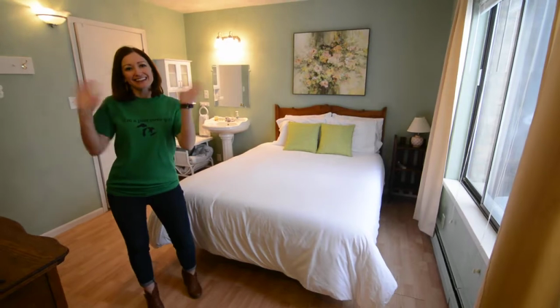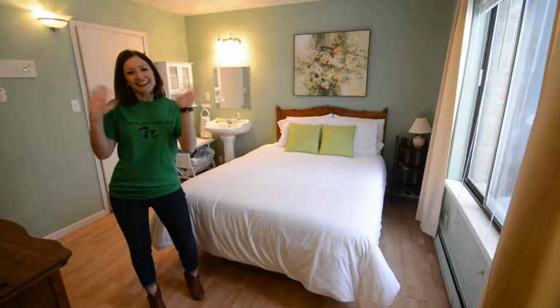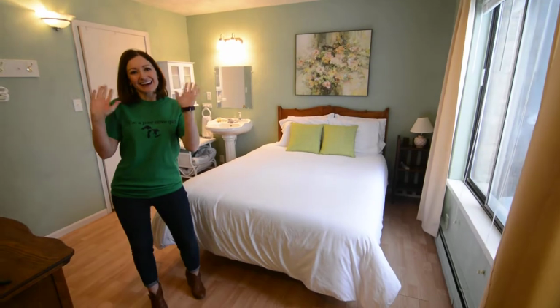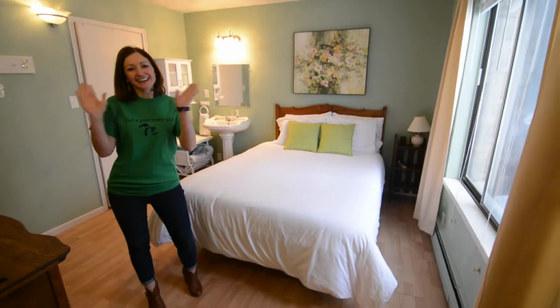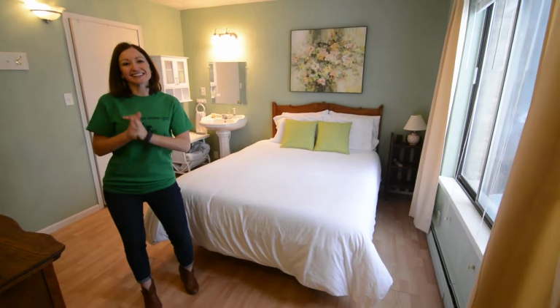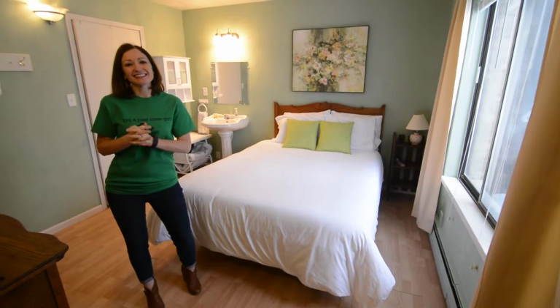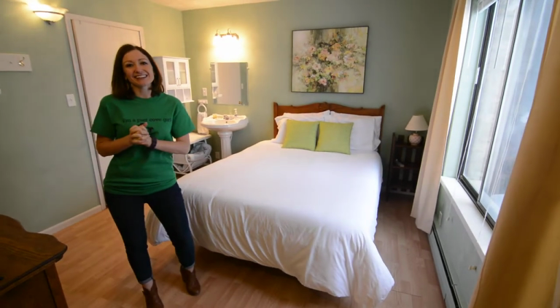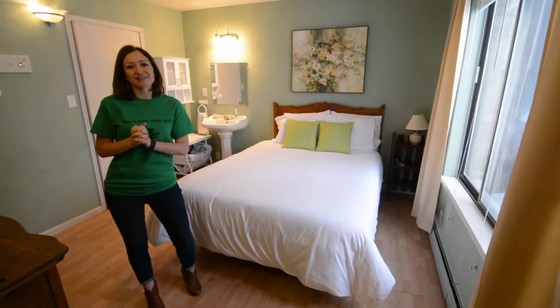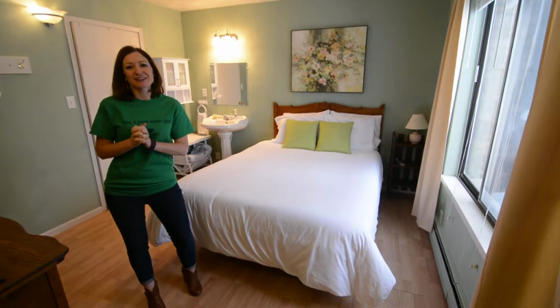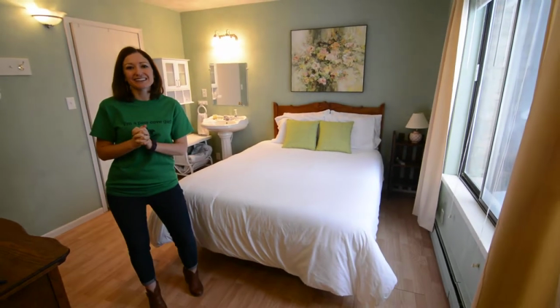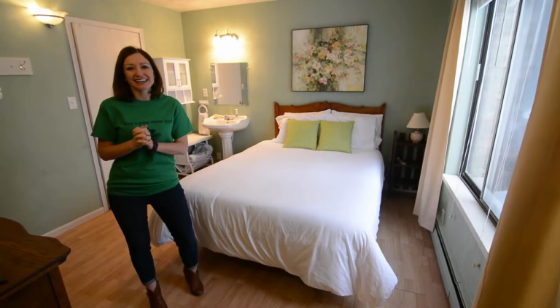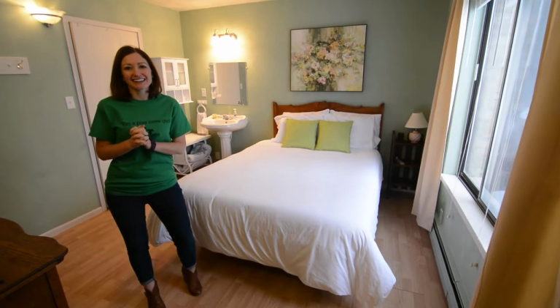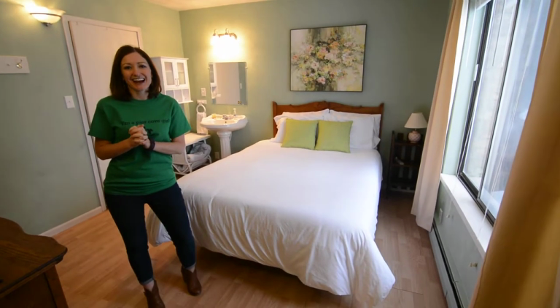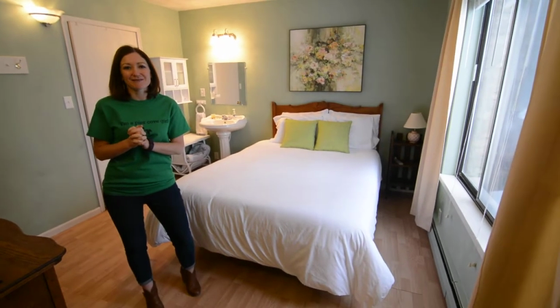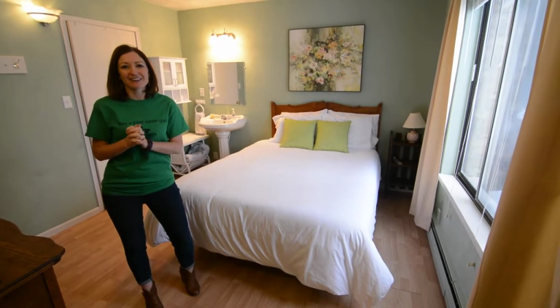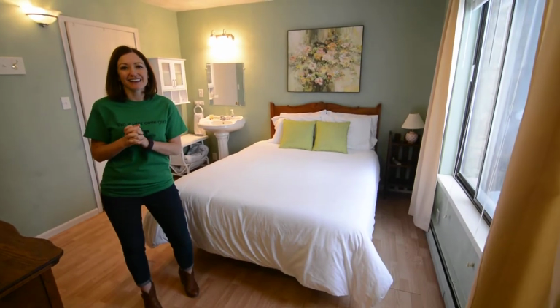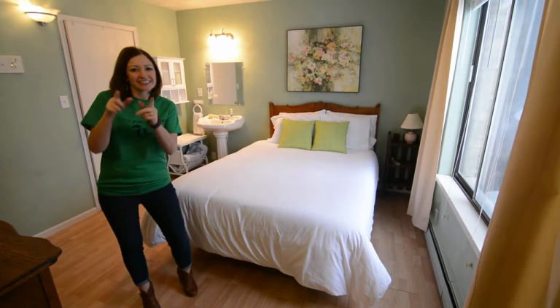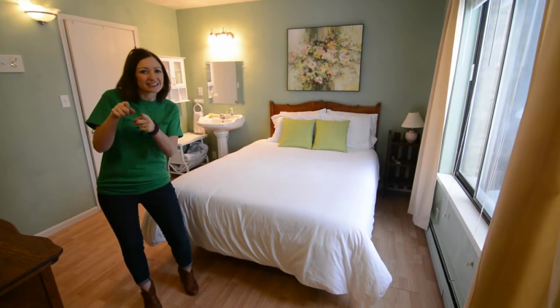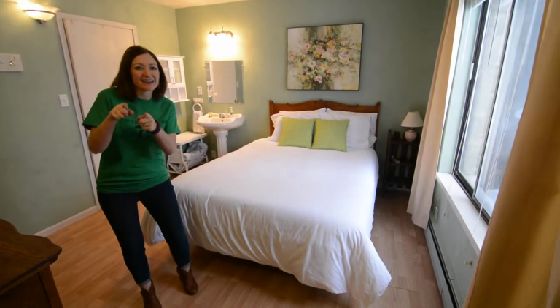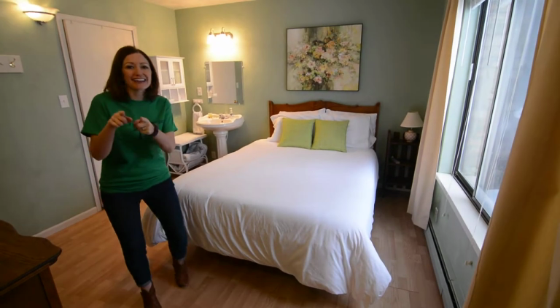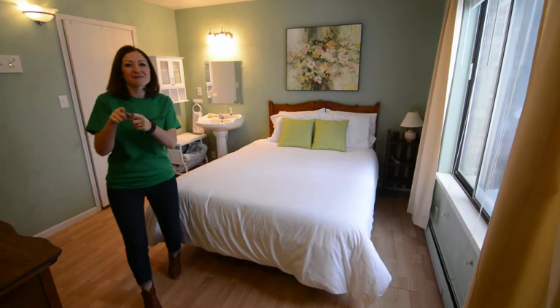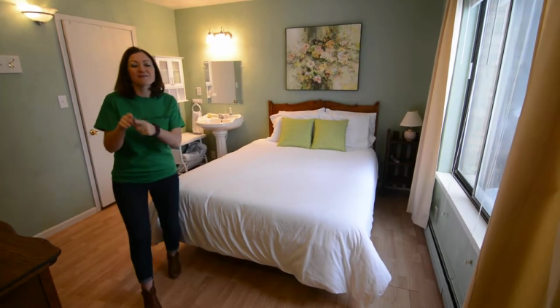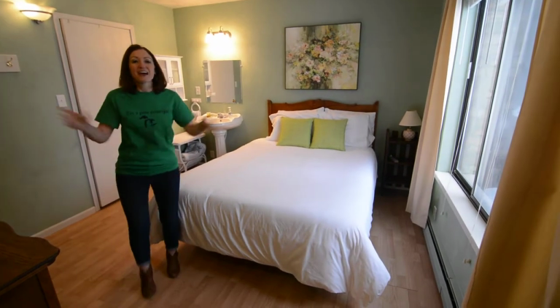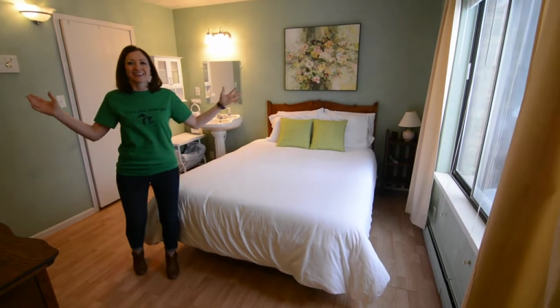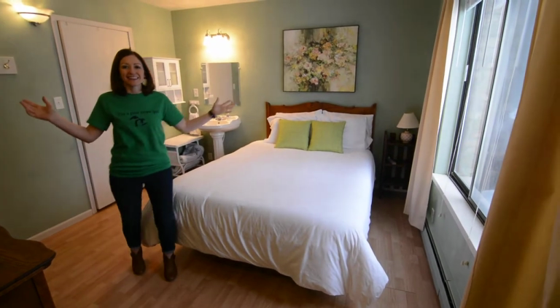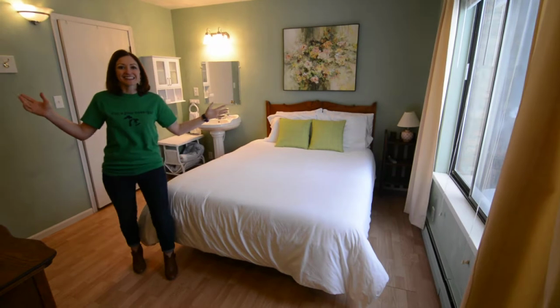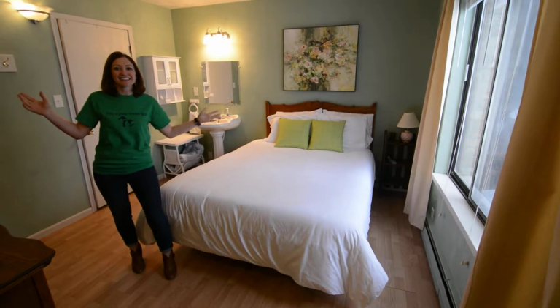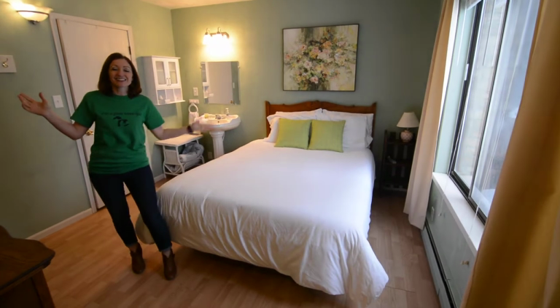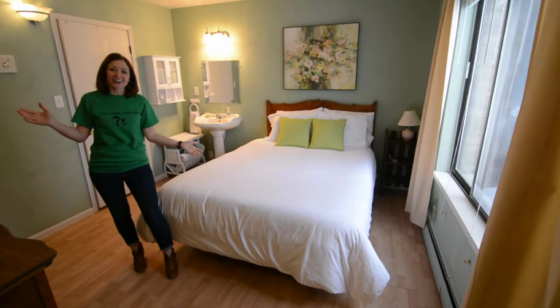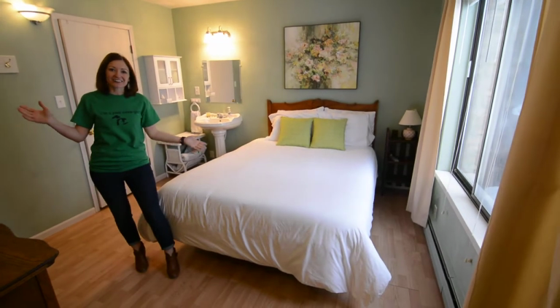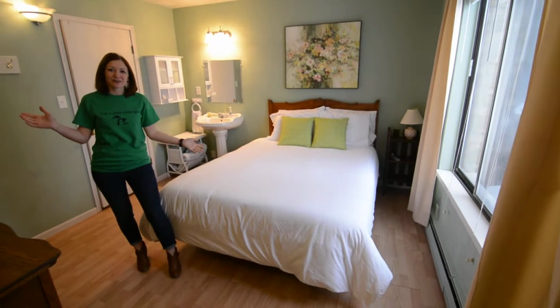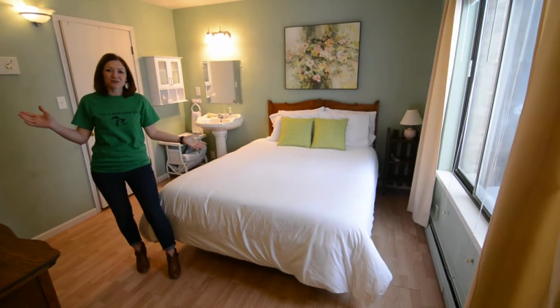Hi guys! This is Amber and Dan at the Hop and Vine. Dan's behind the camera. This is the garden room.